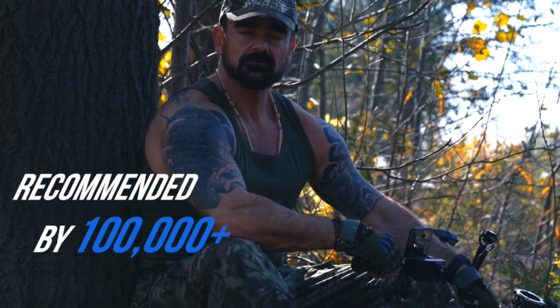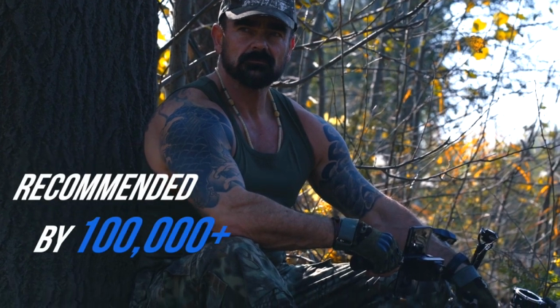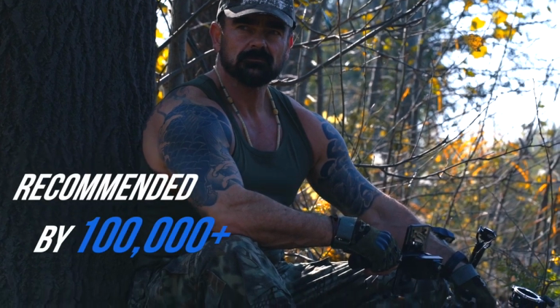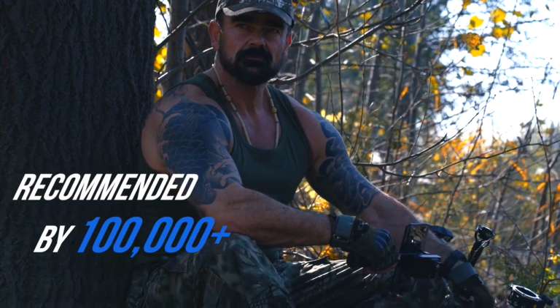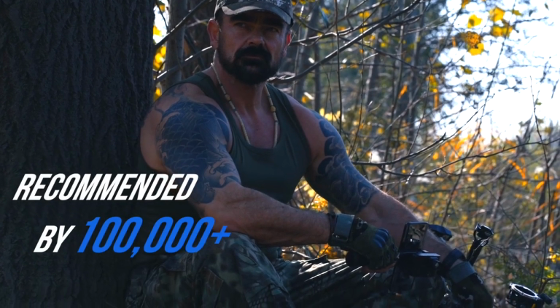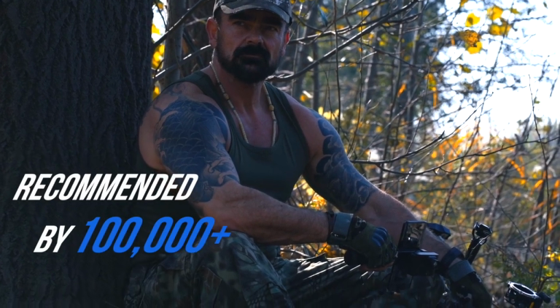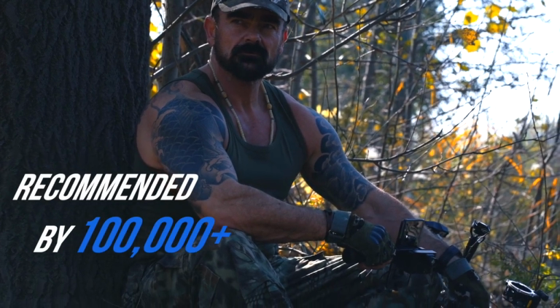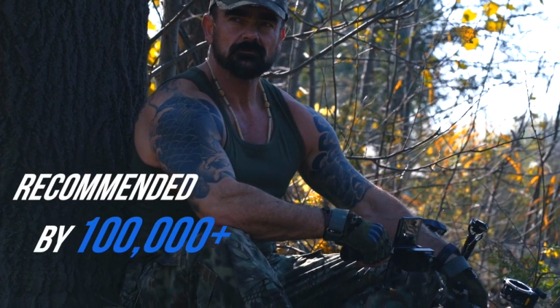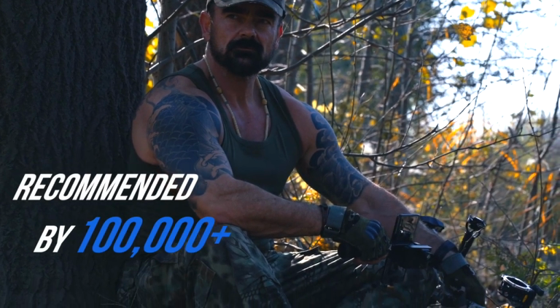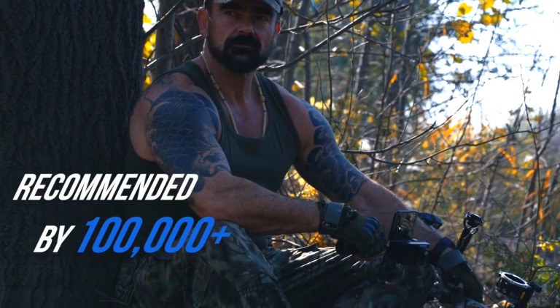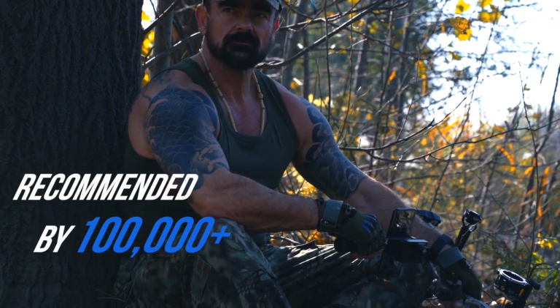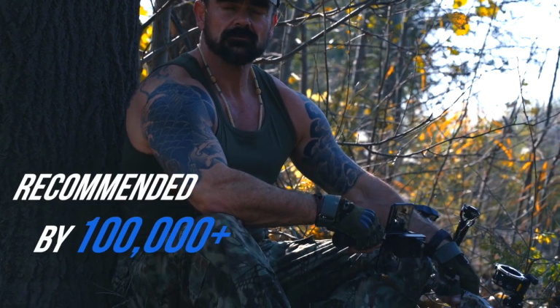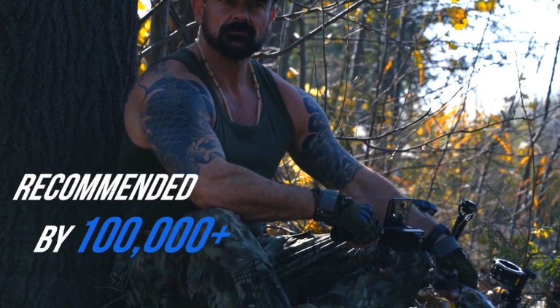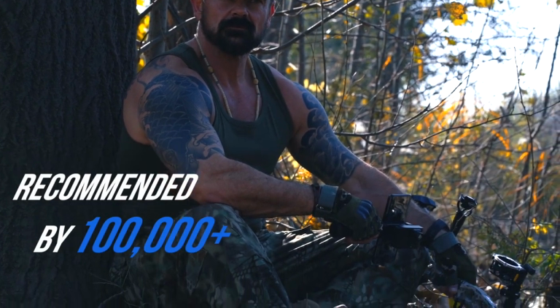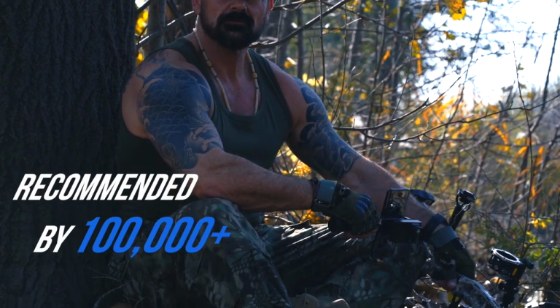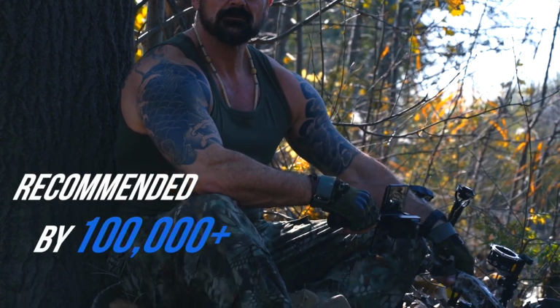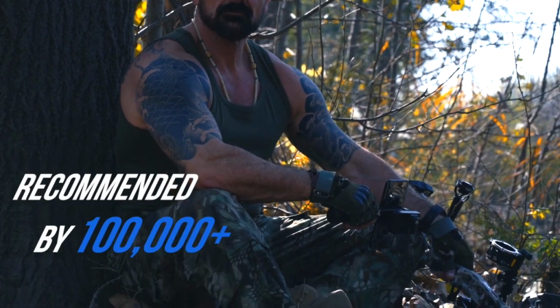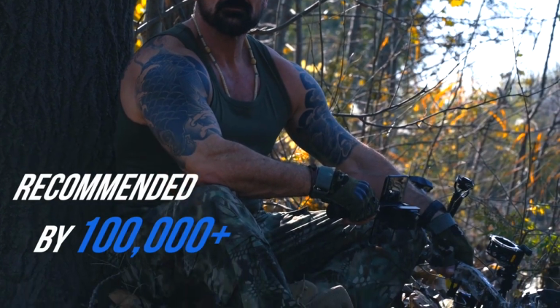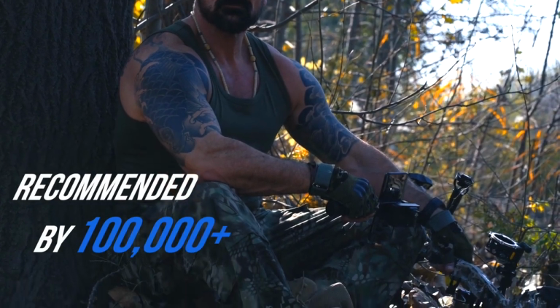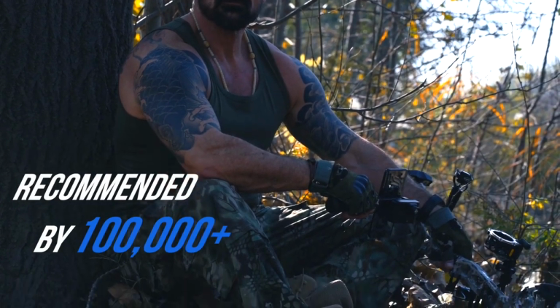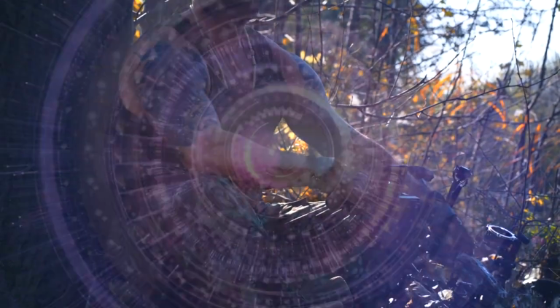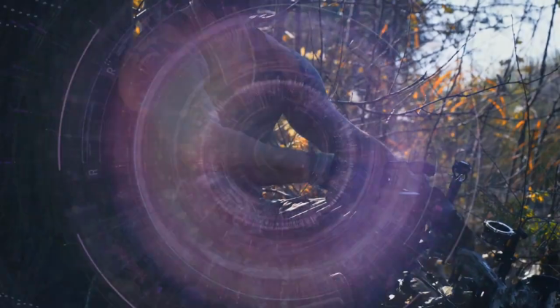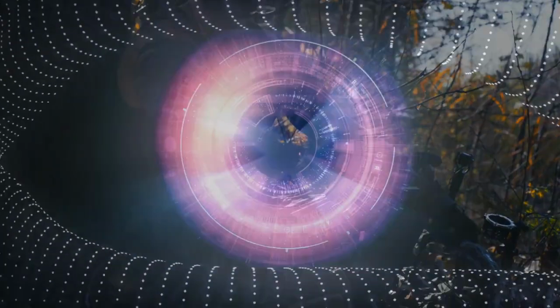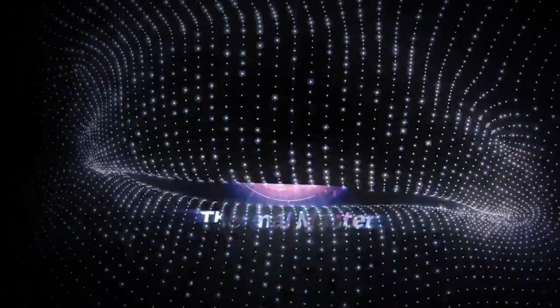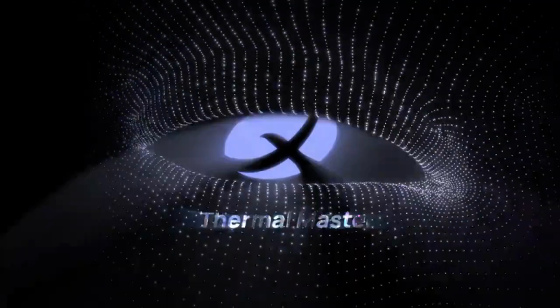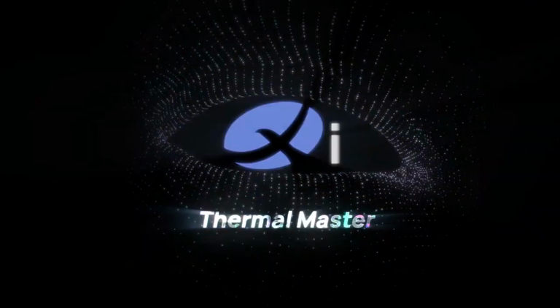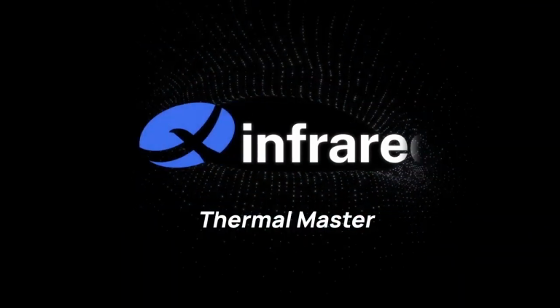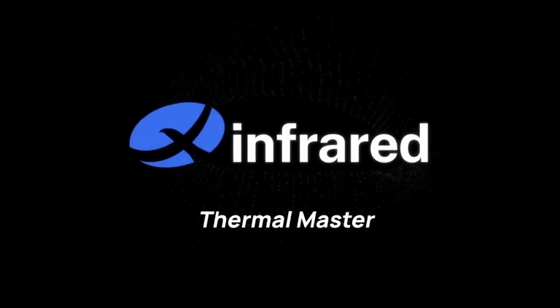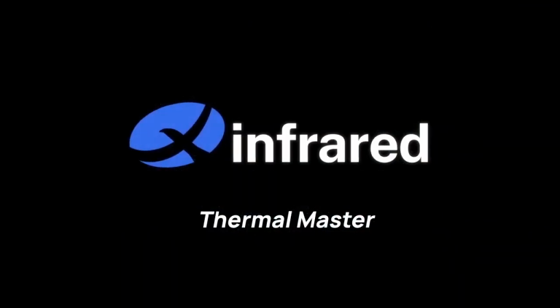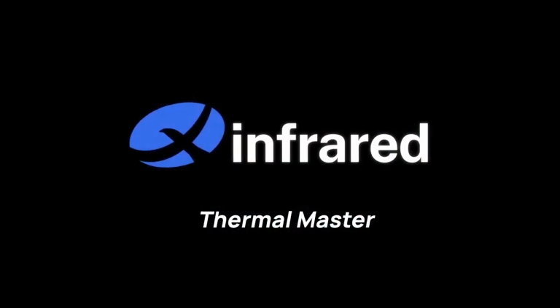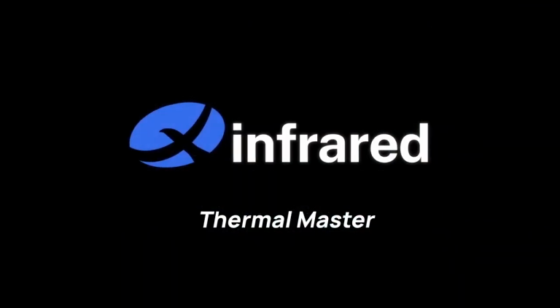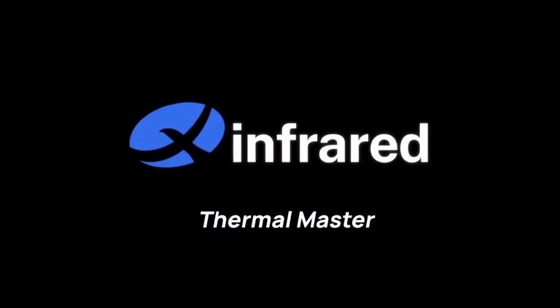Recommended by 100,000 plus hunters and outdoor explorers.